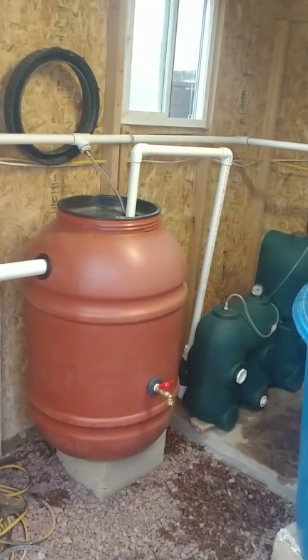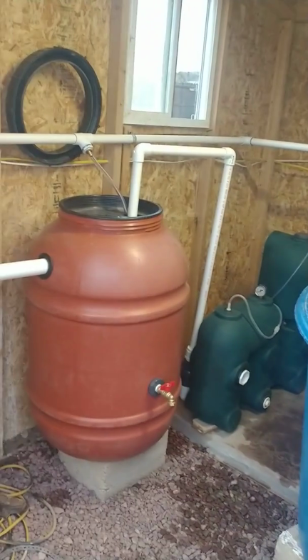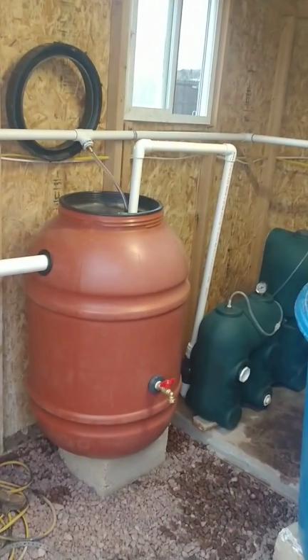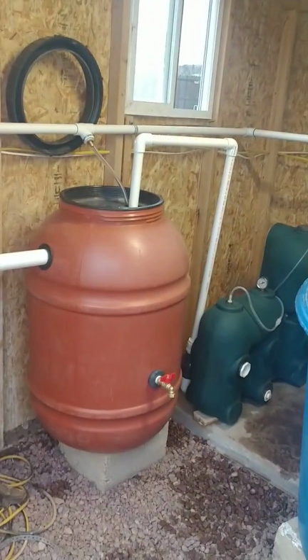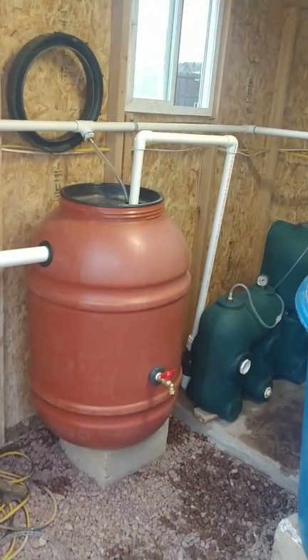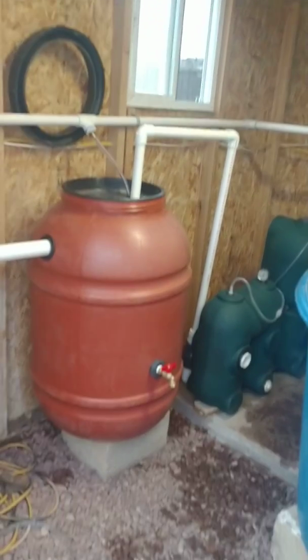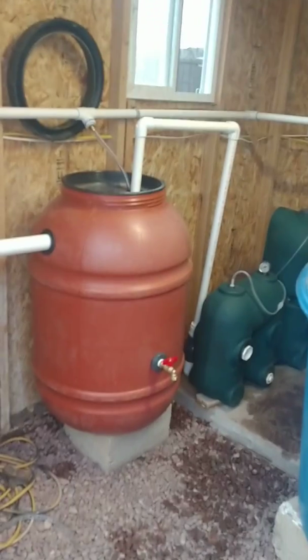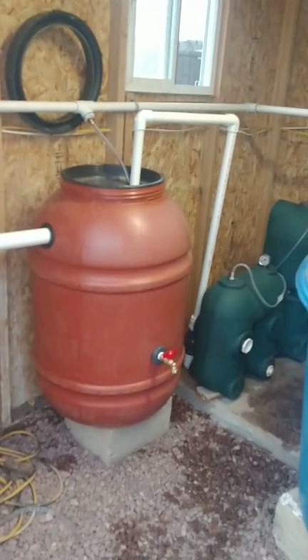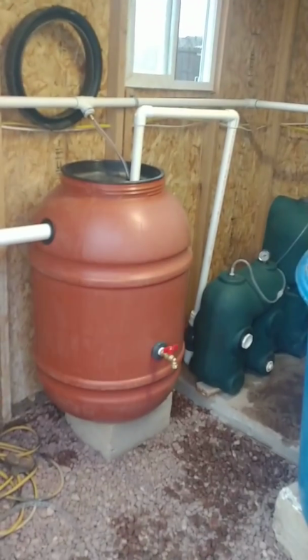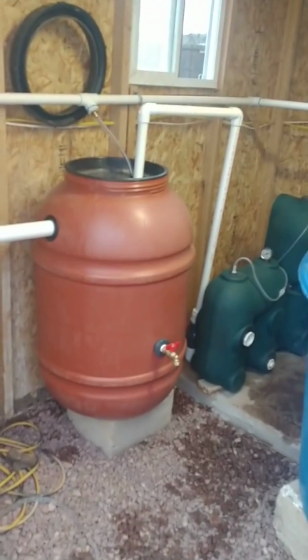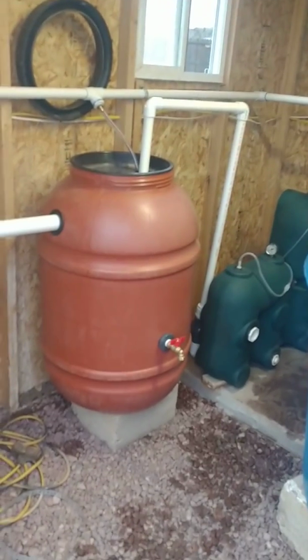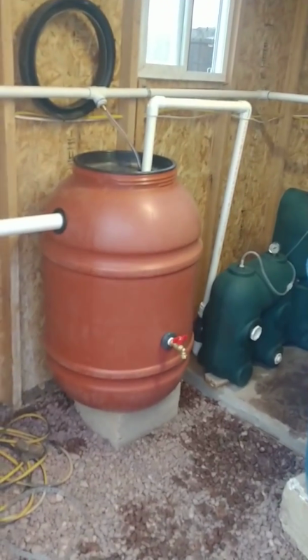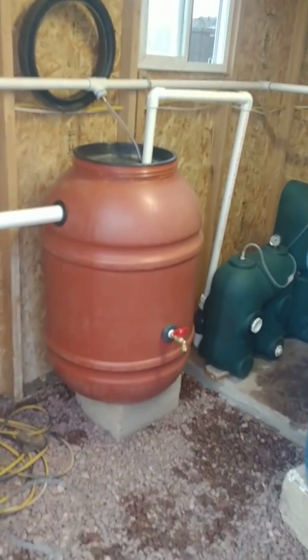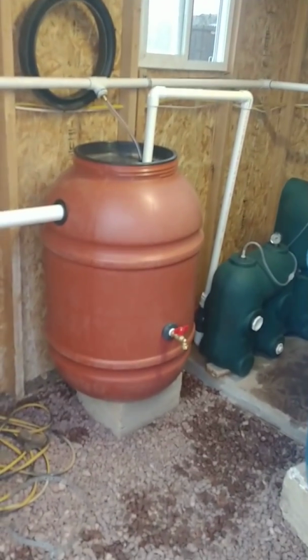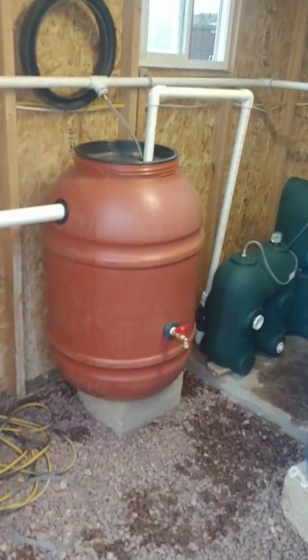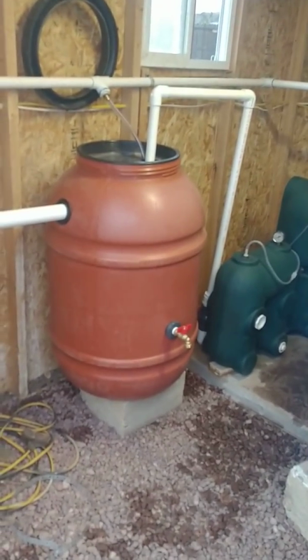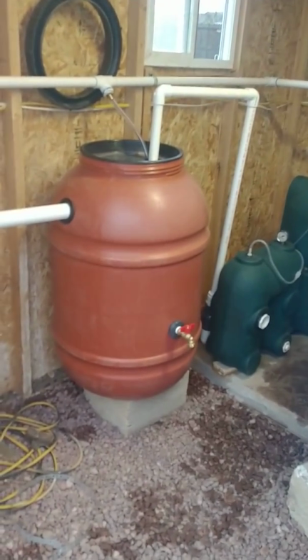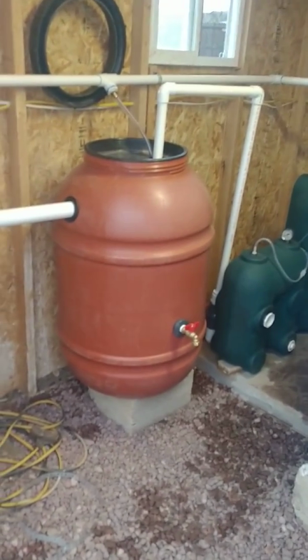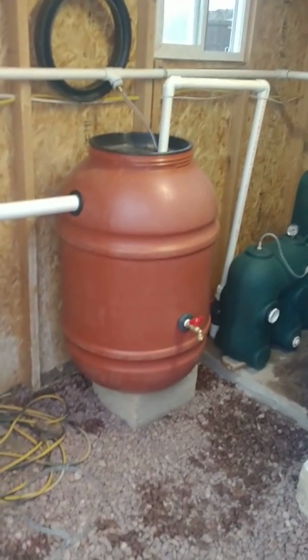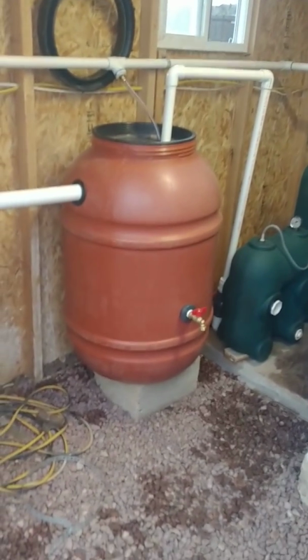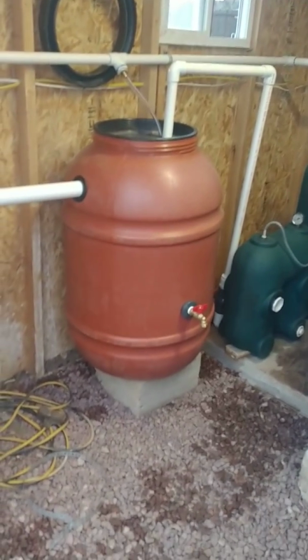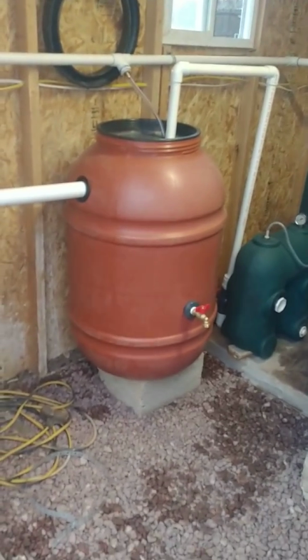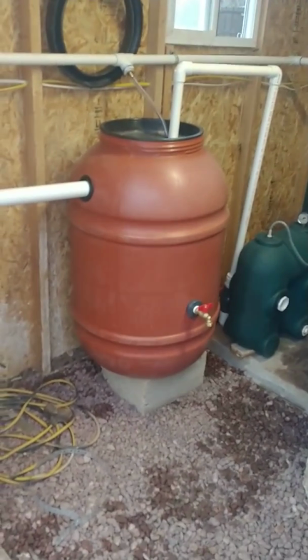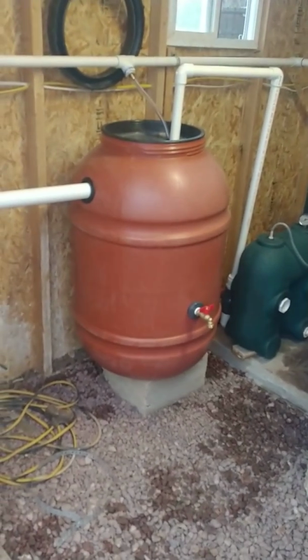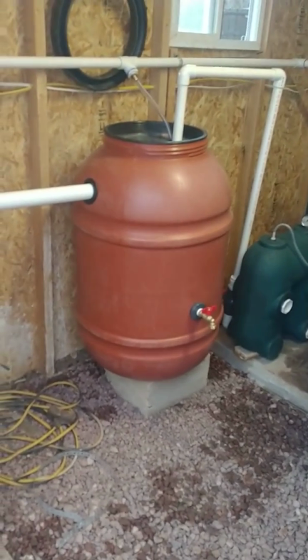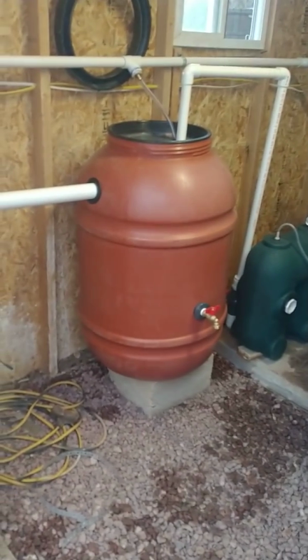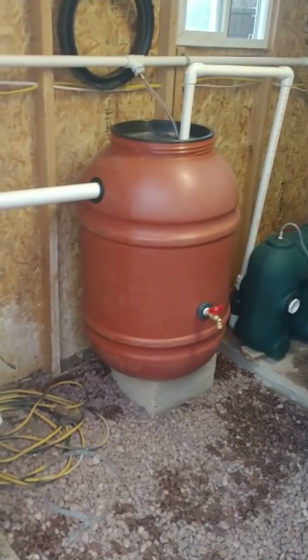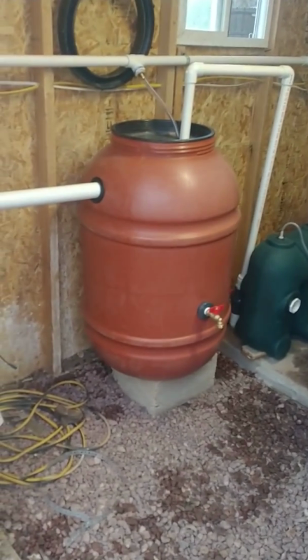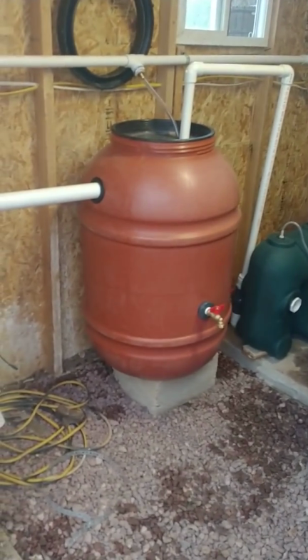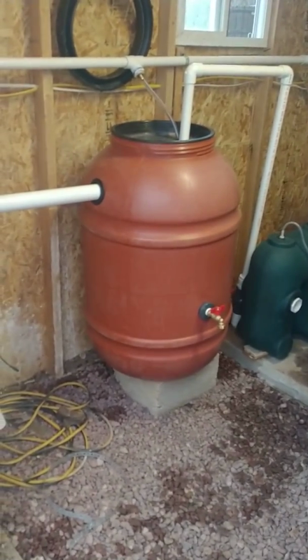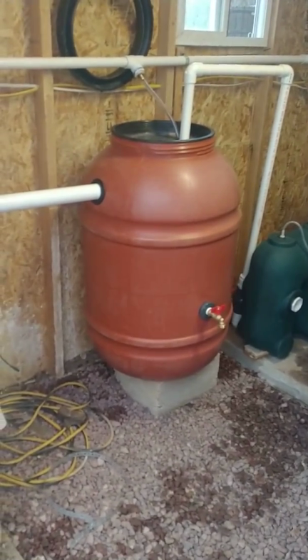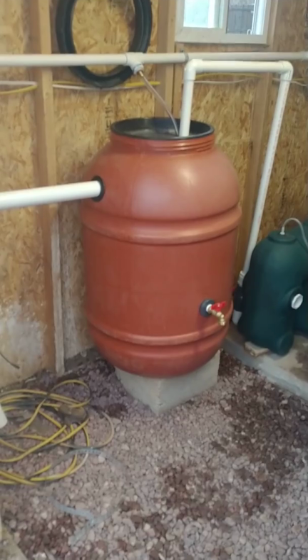Anyway, so yeah — mineralization tank, y'all be blessed.